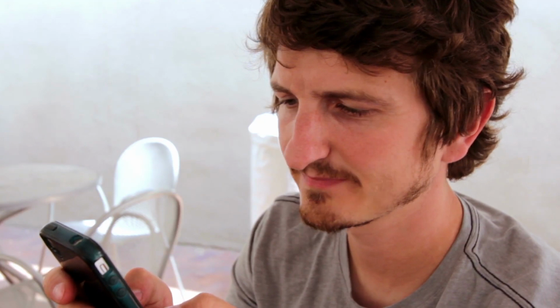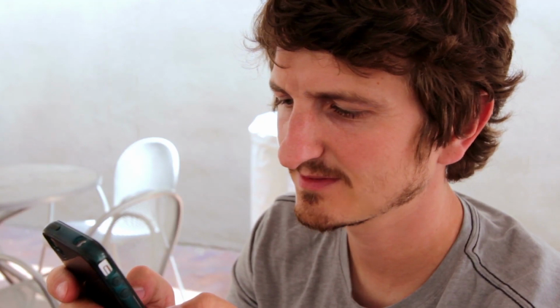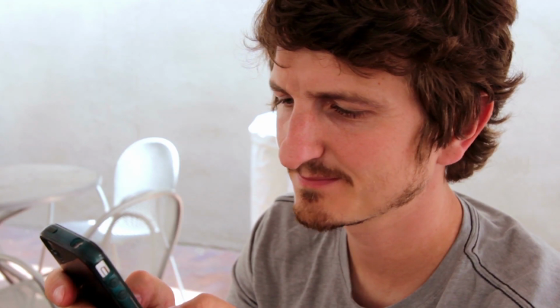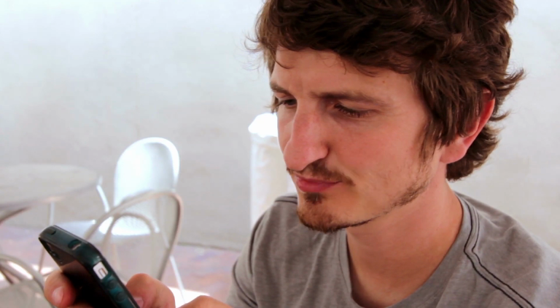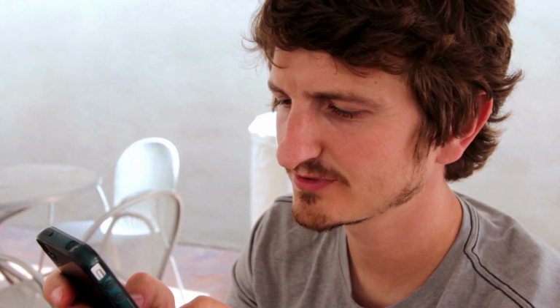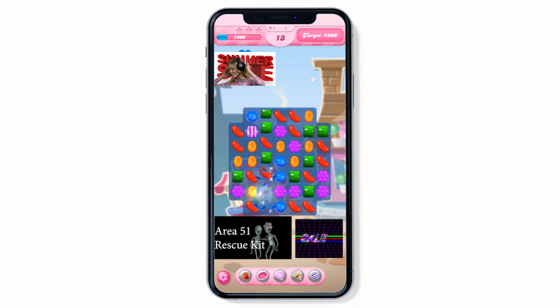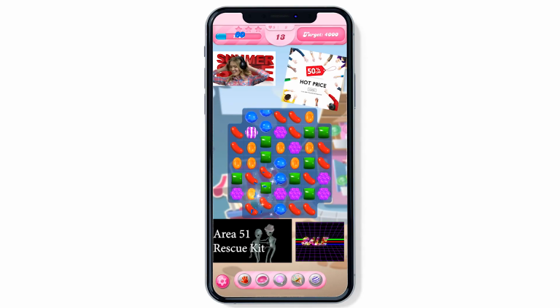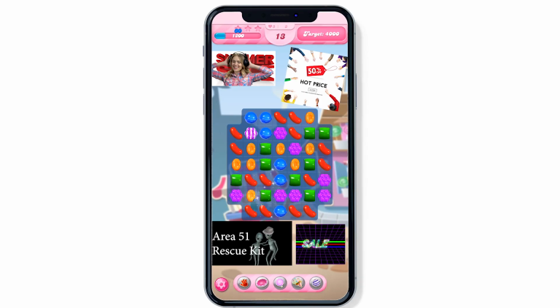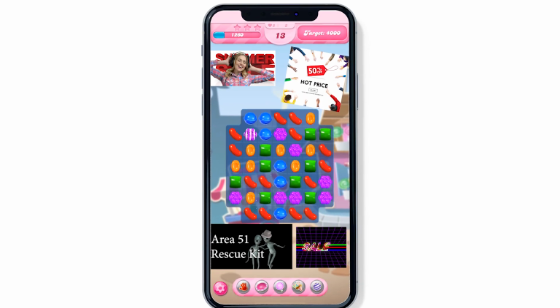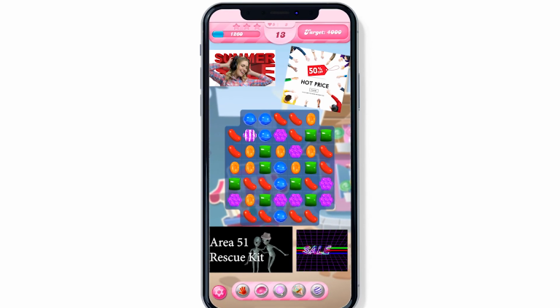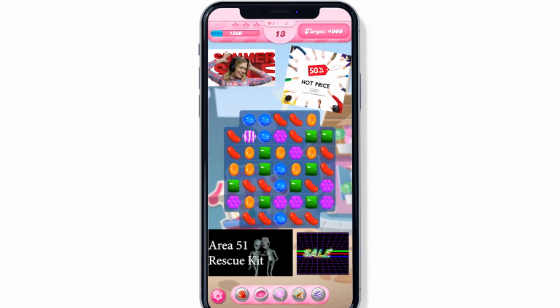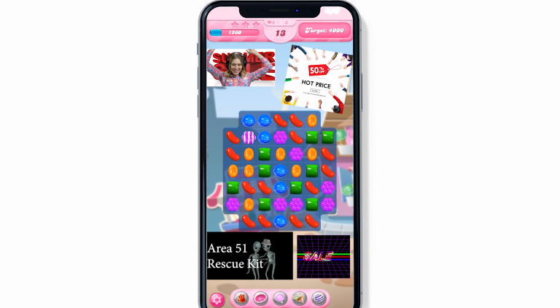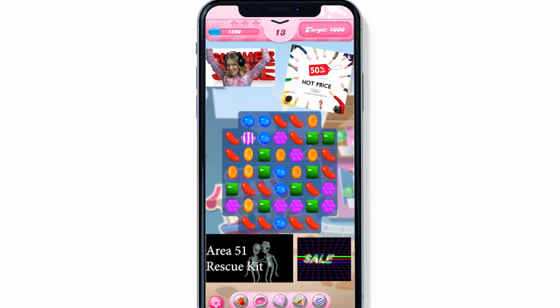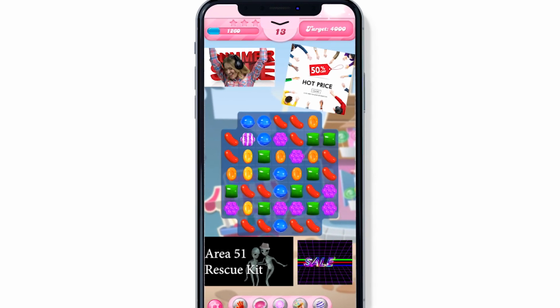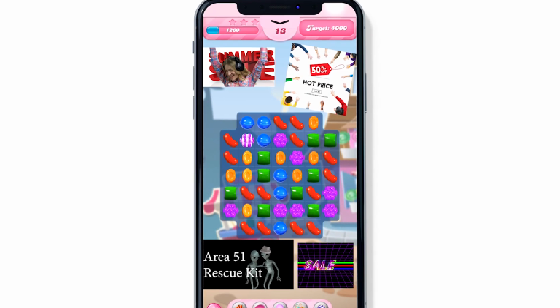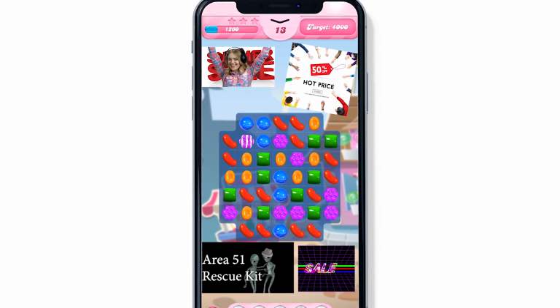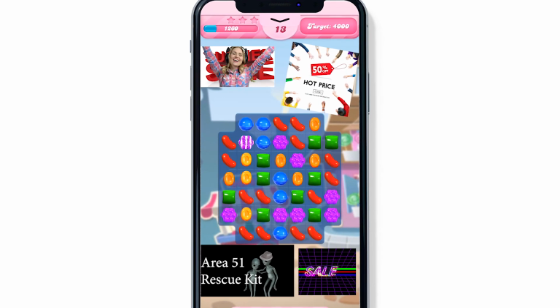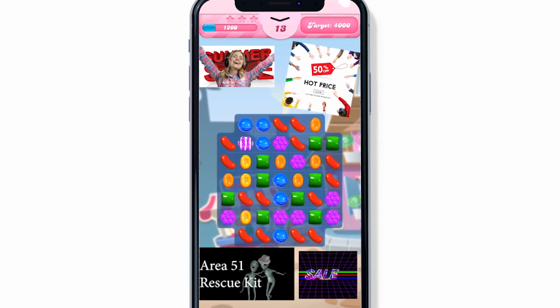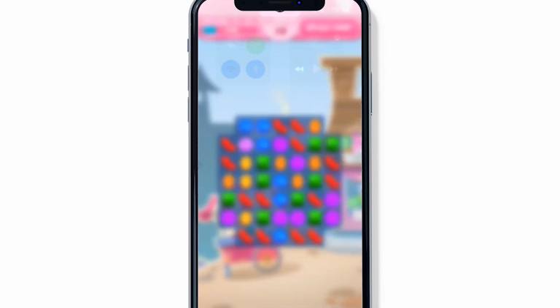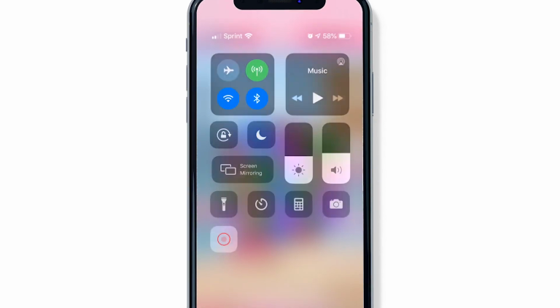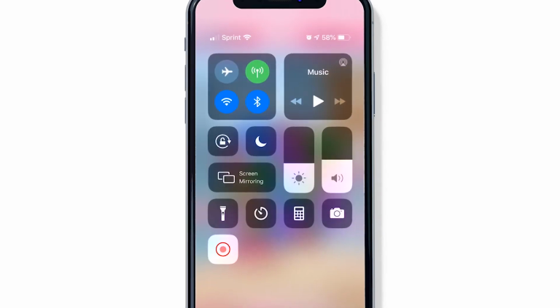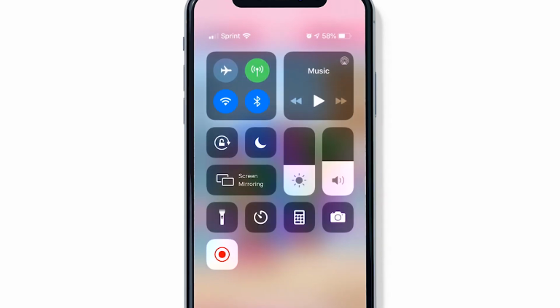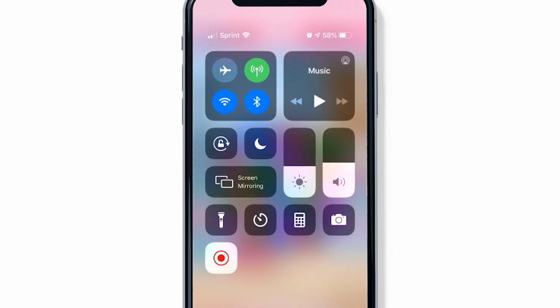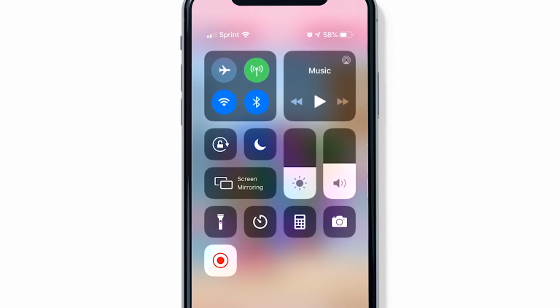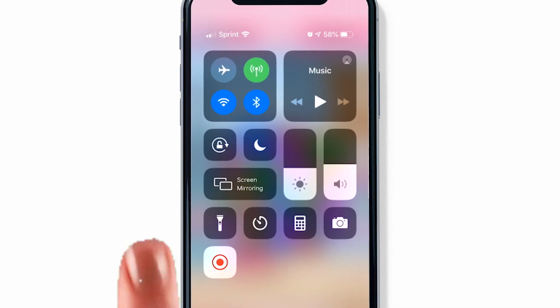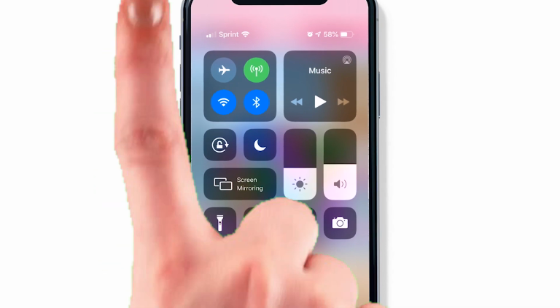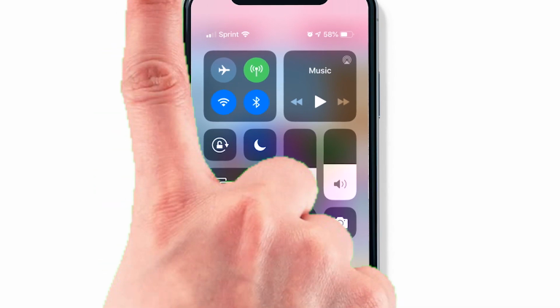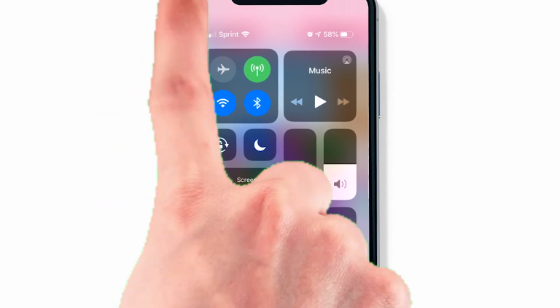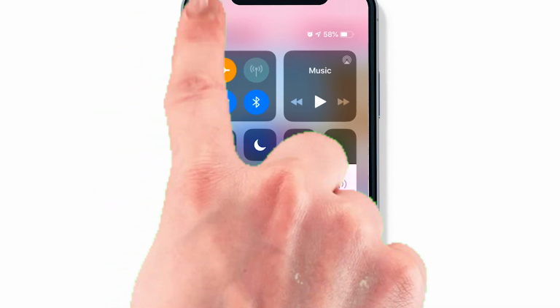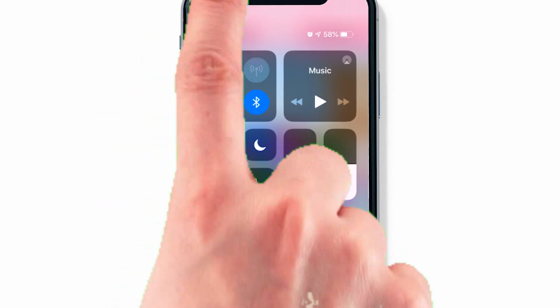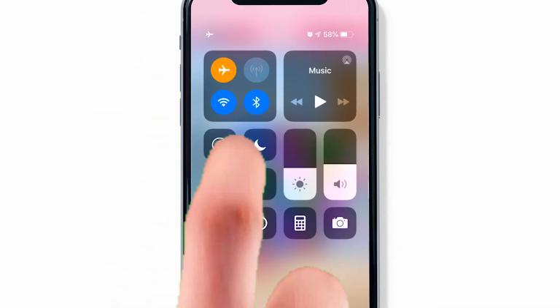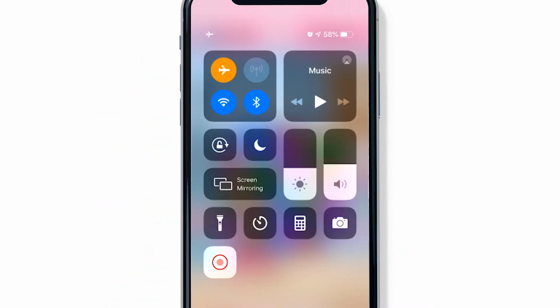Tired of those annoying ads taking over your screen while you're playing Candy Crush? Just turn on Airplane Mode.